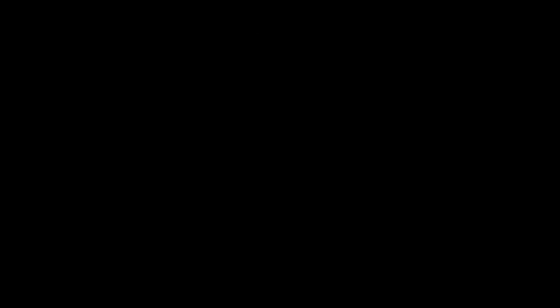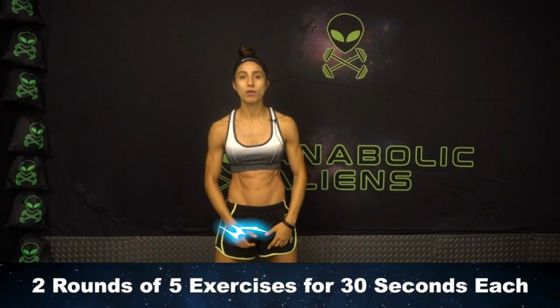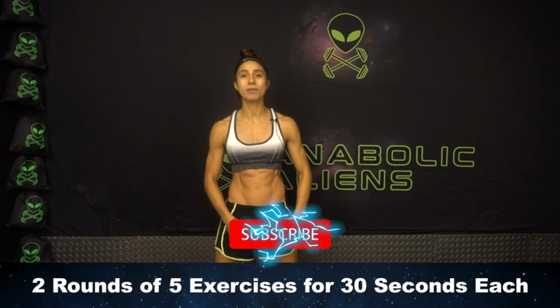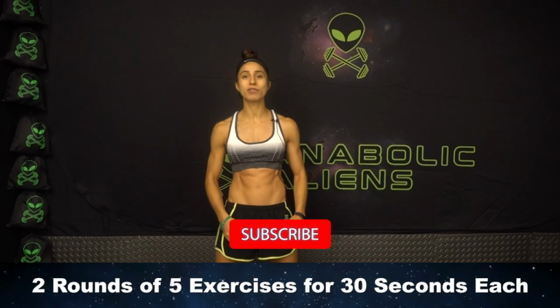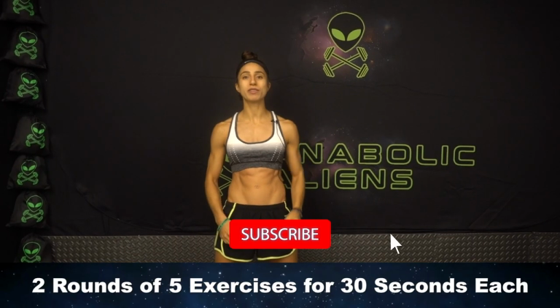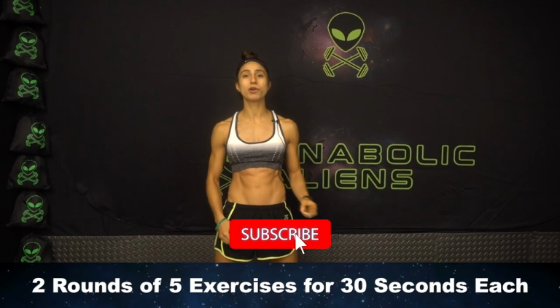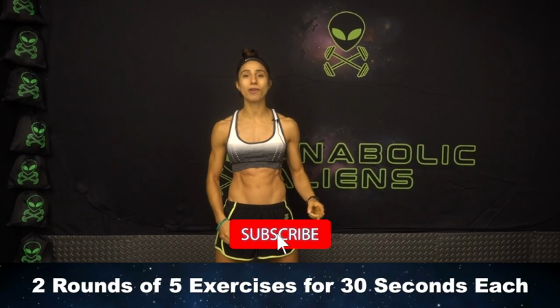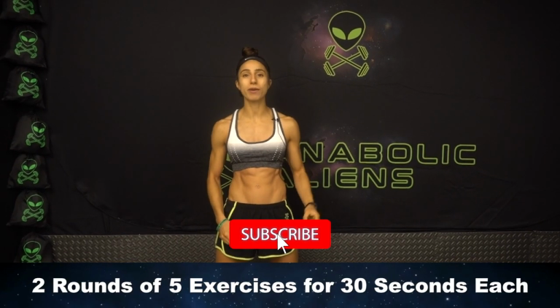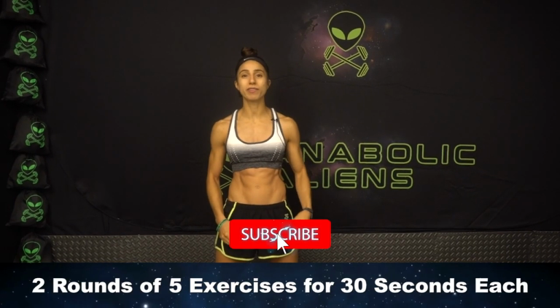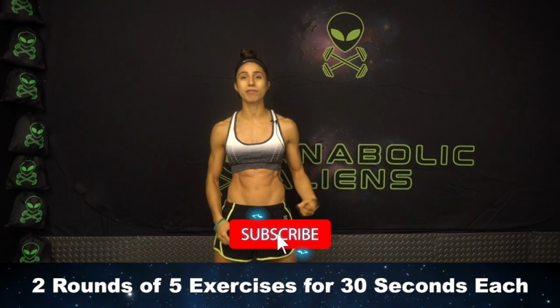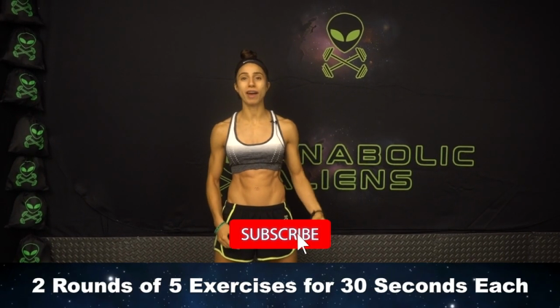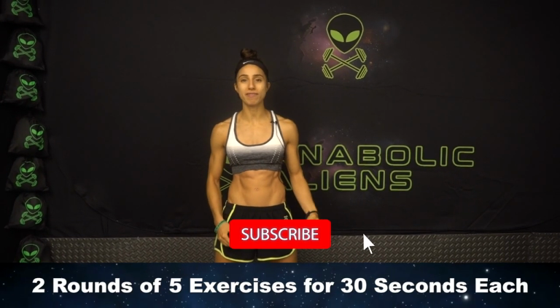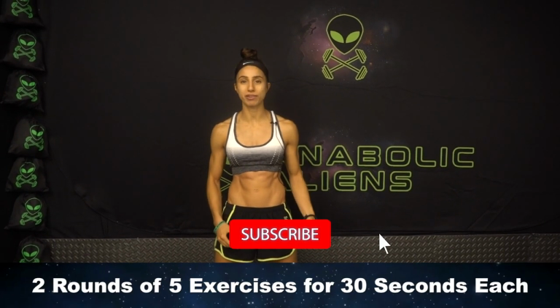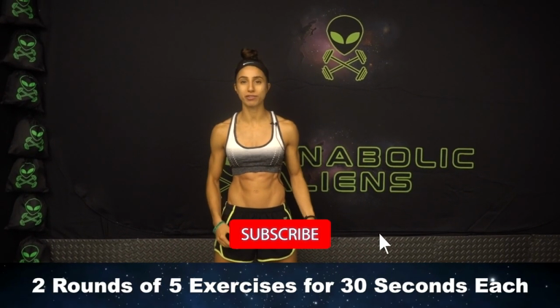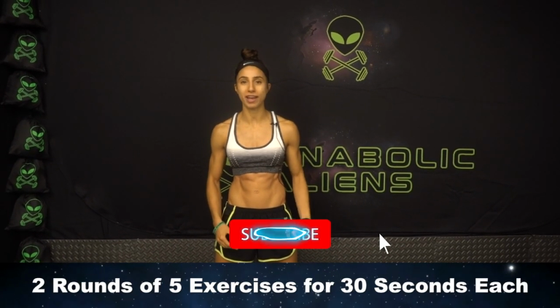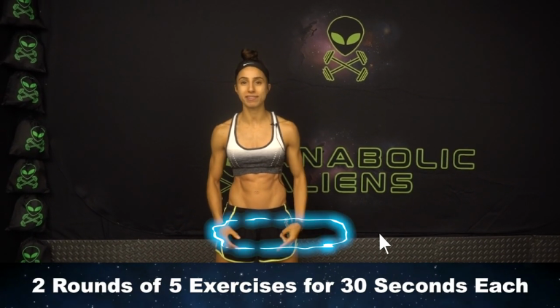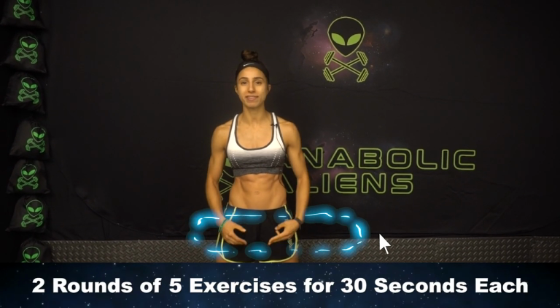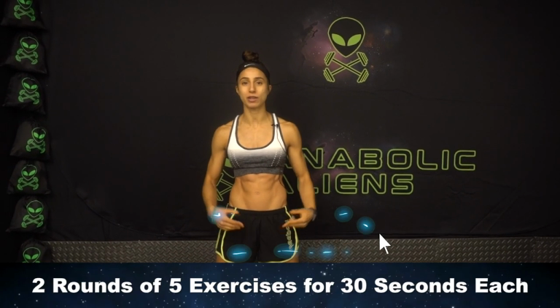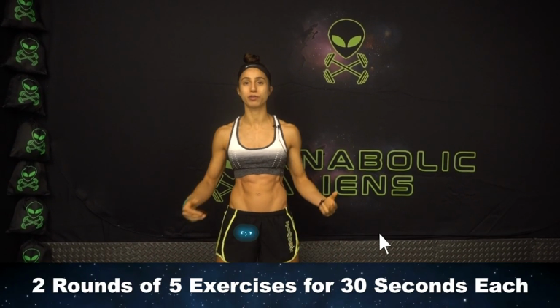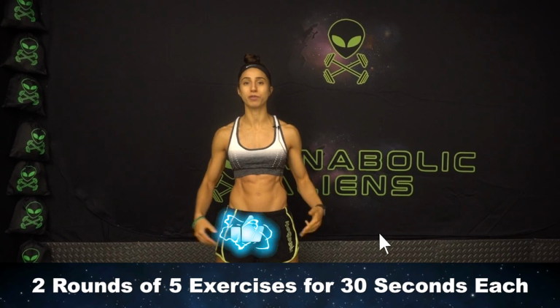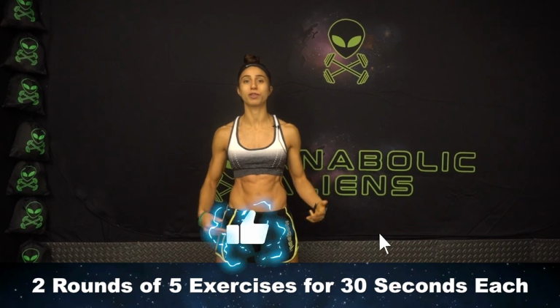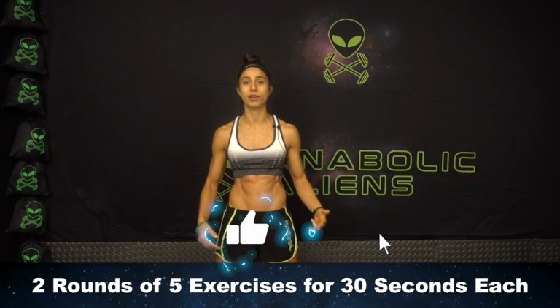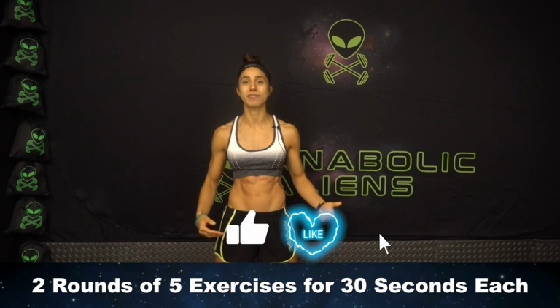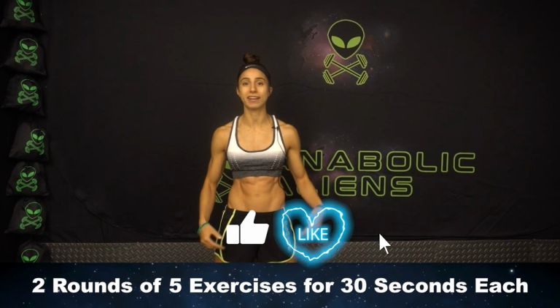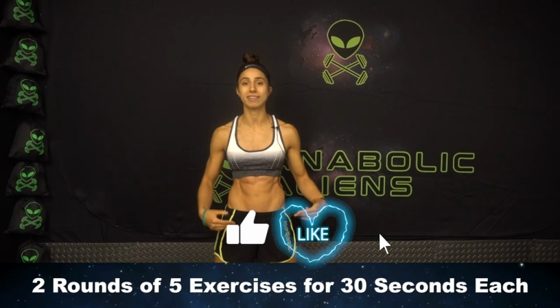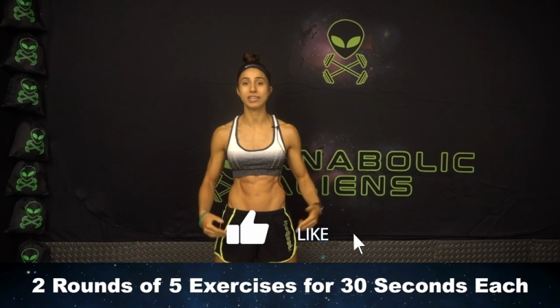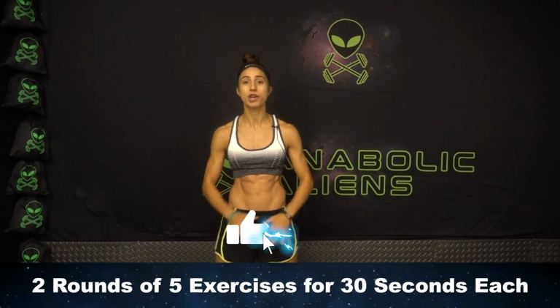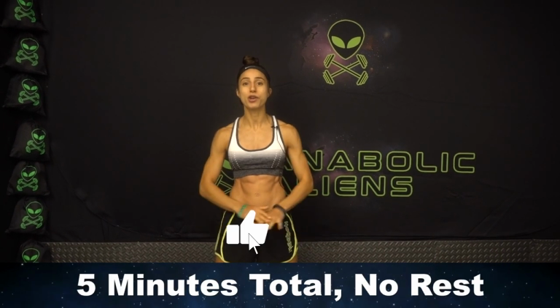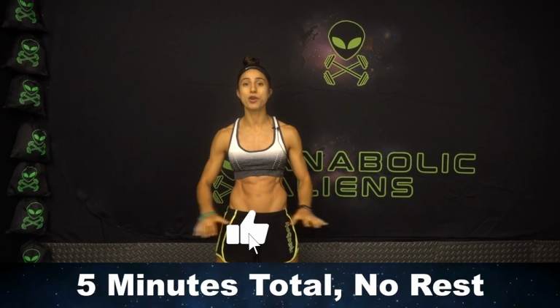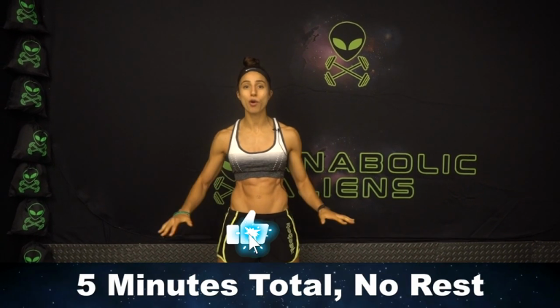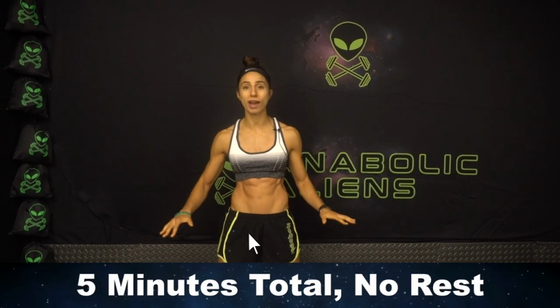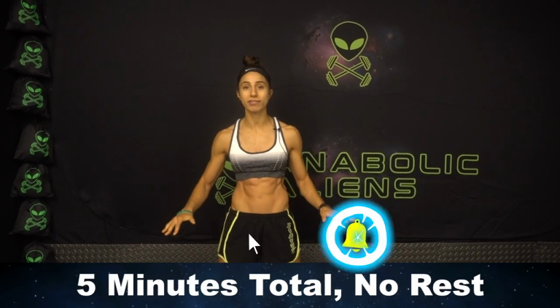We'll be doing two rounds of five exercises that you'll do for 30 seconds each, no rest.